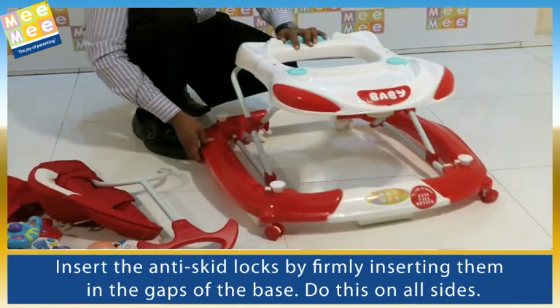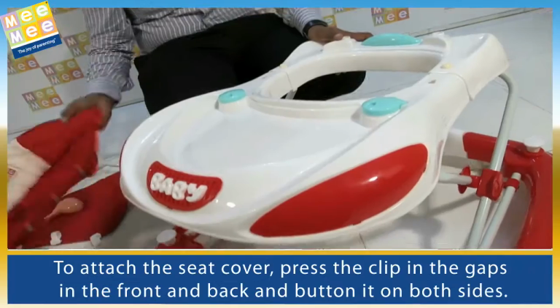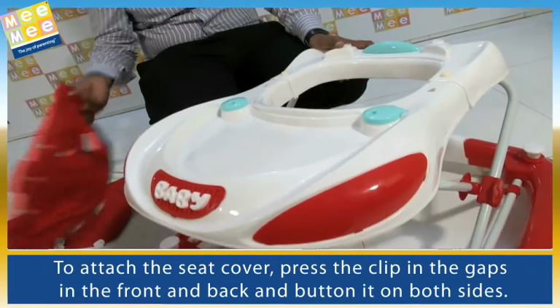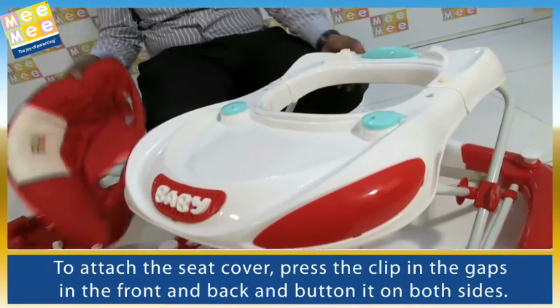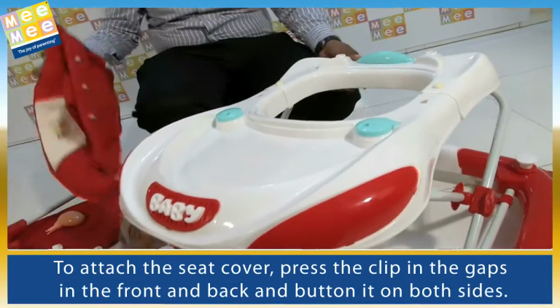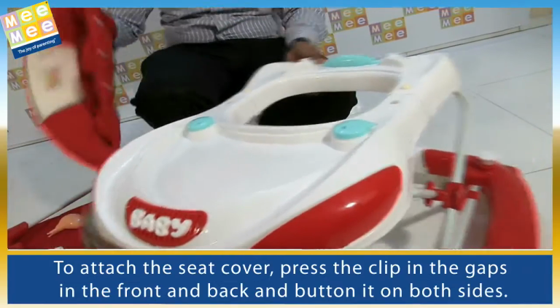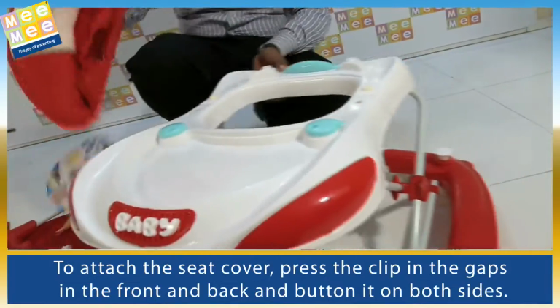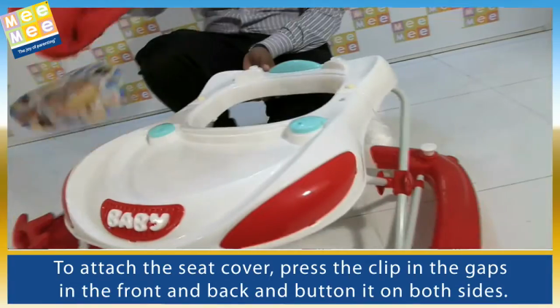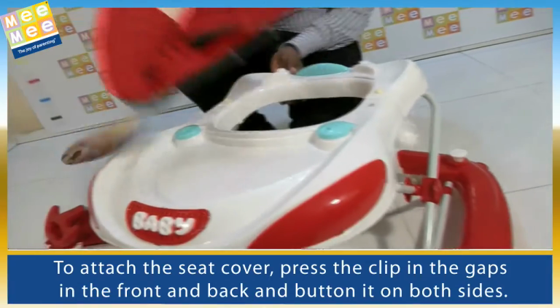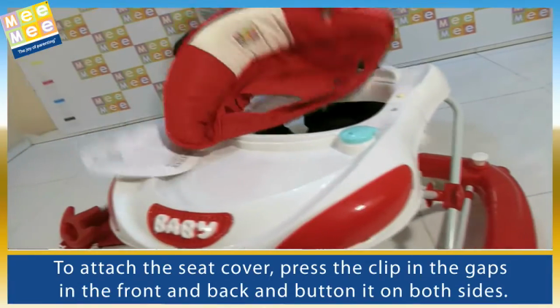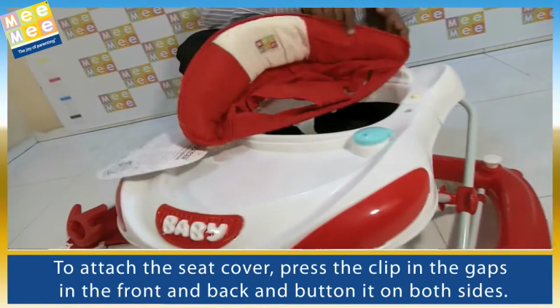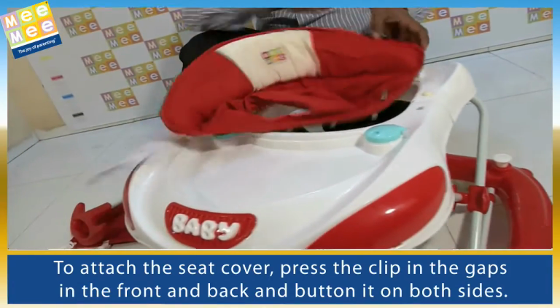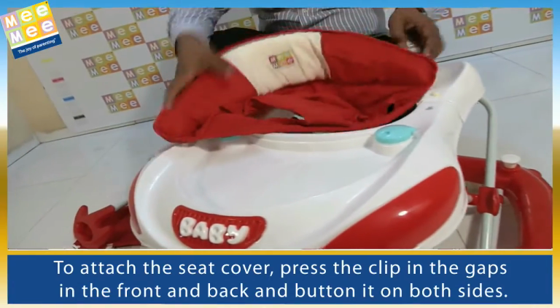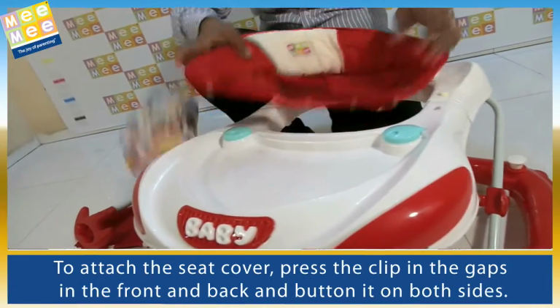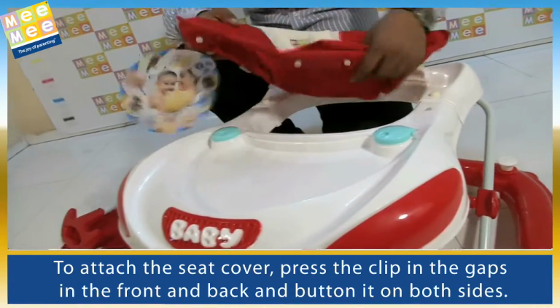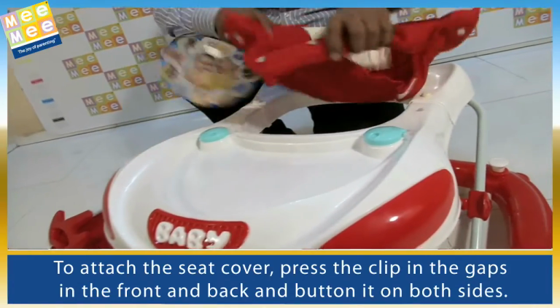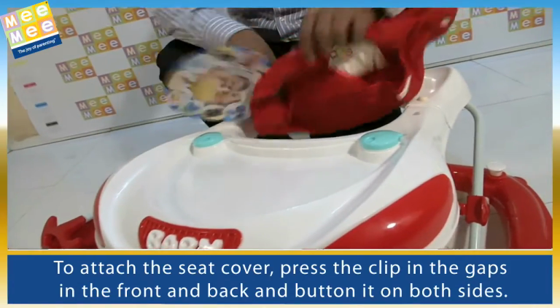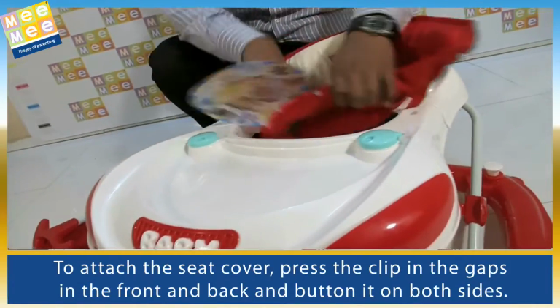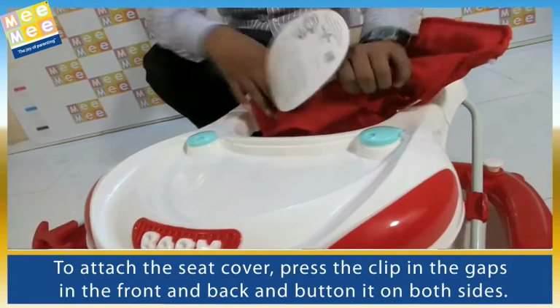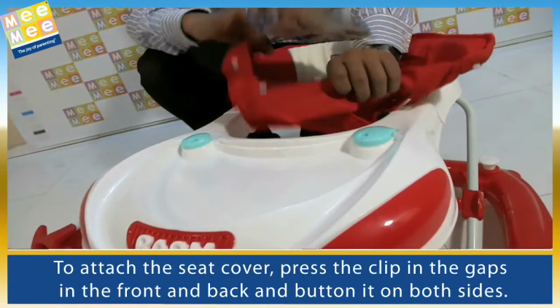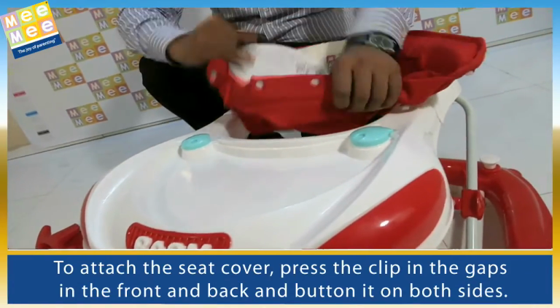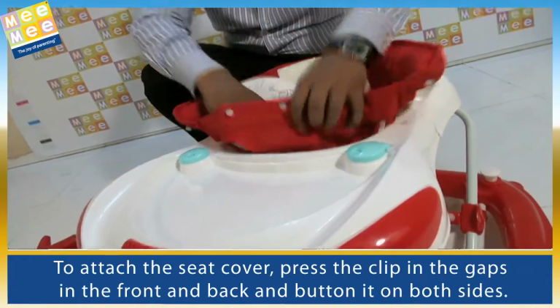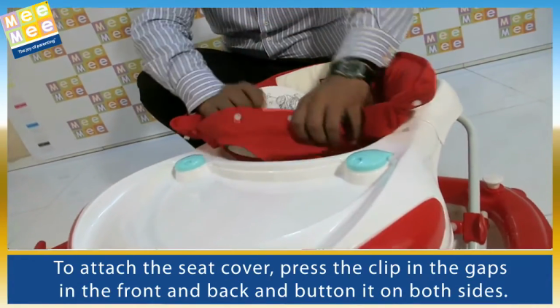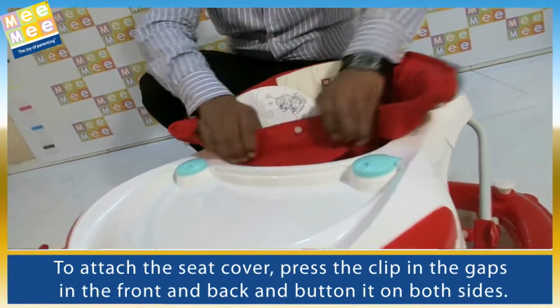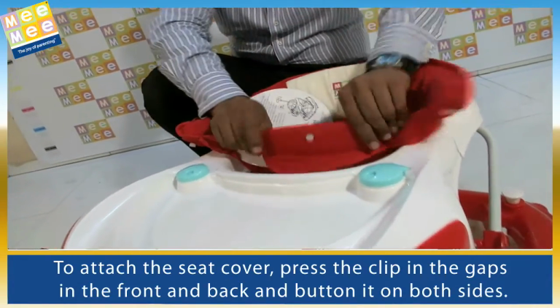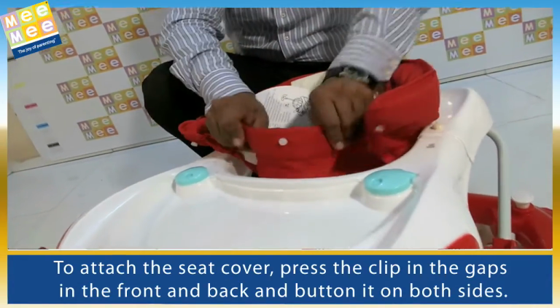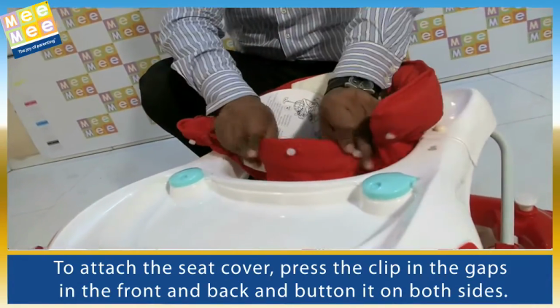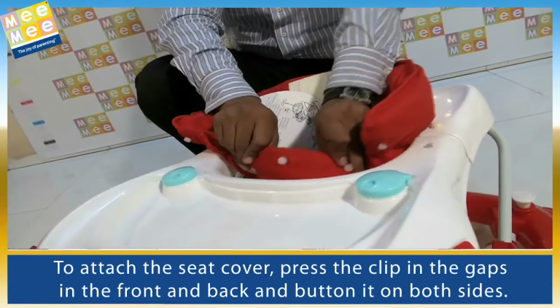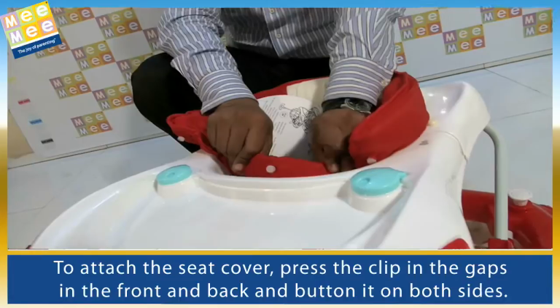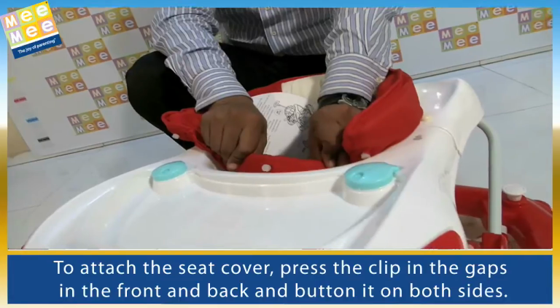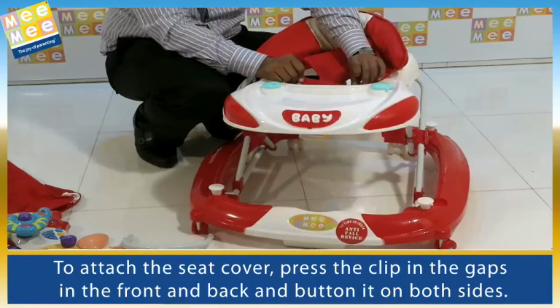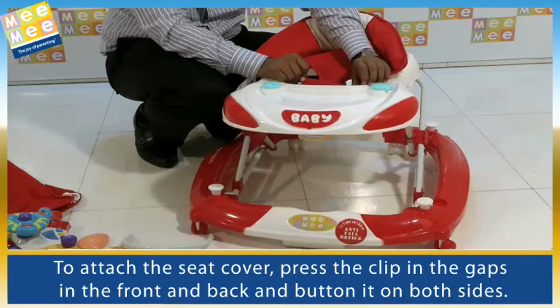To attach the seat cover, press the clip in the gaps in the front and back and button it on both sides.